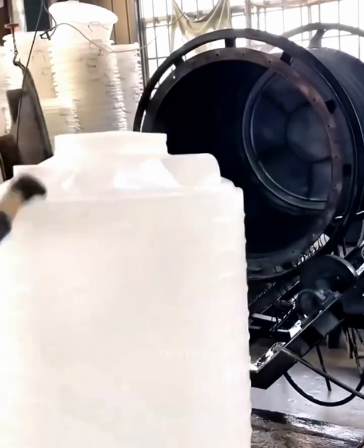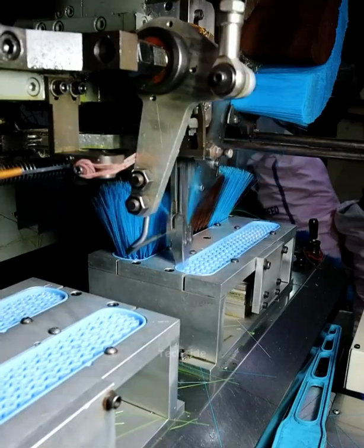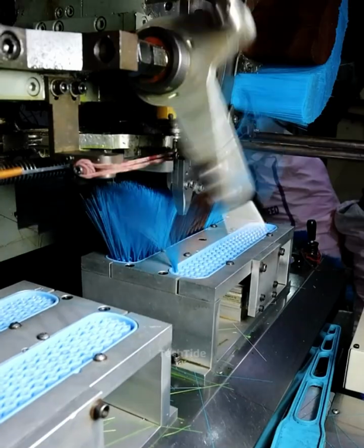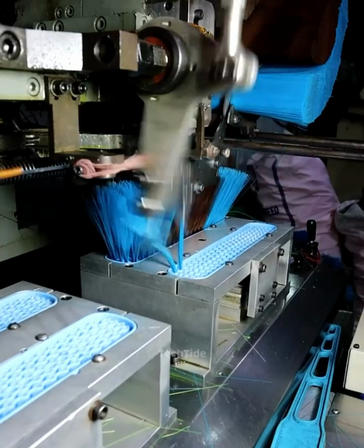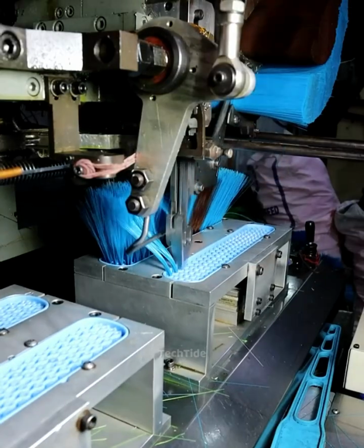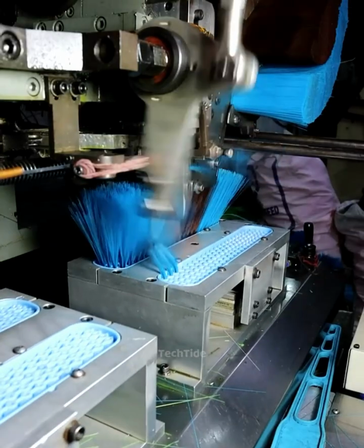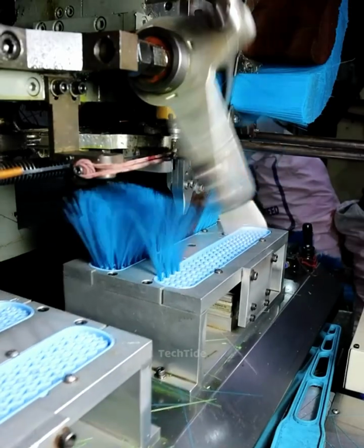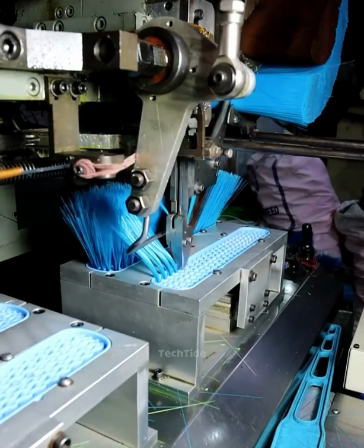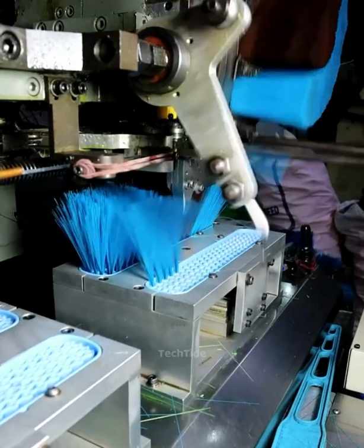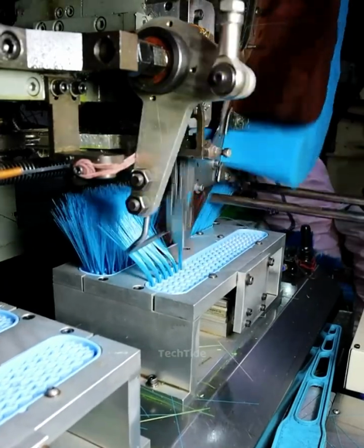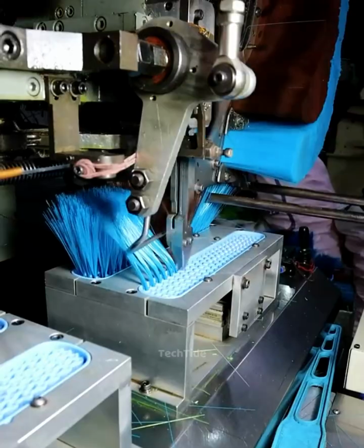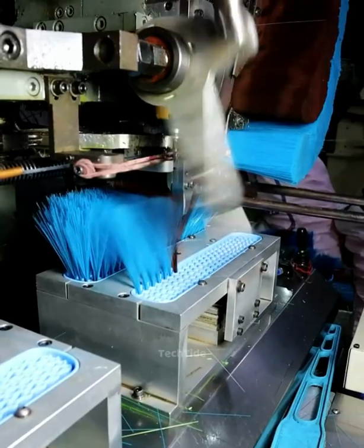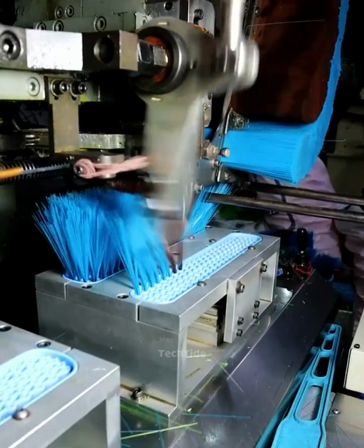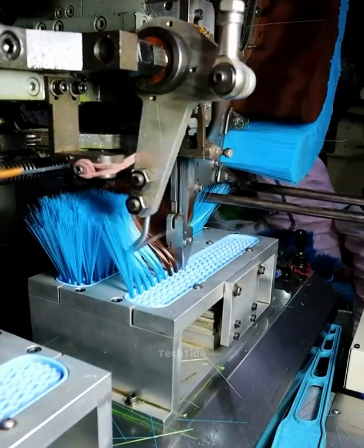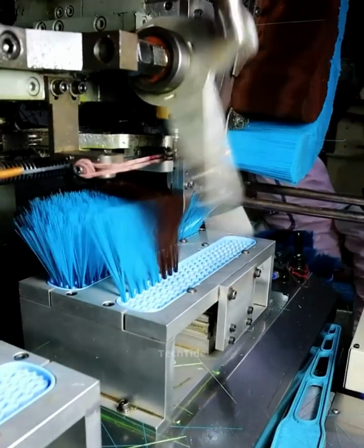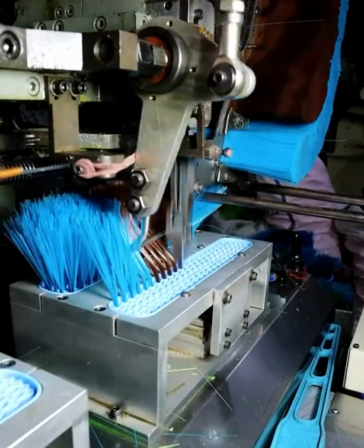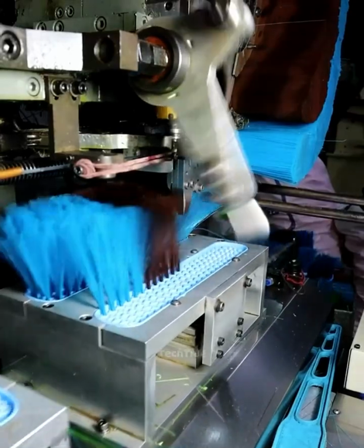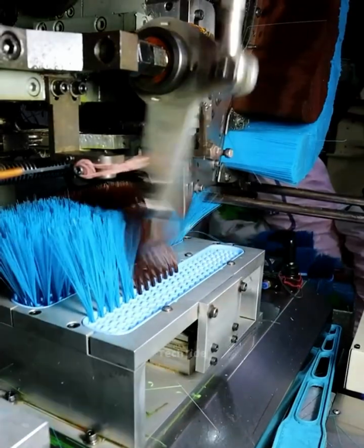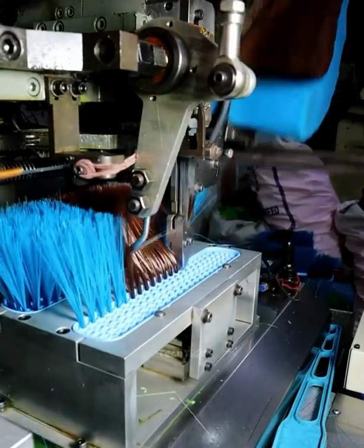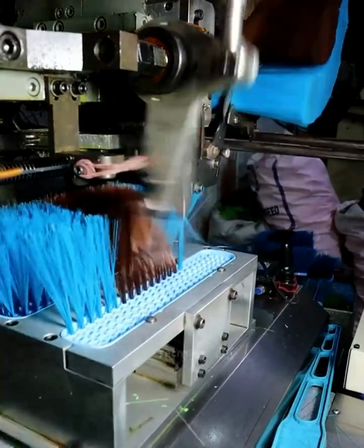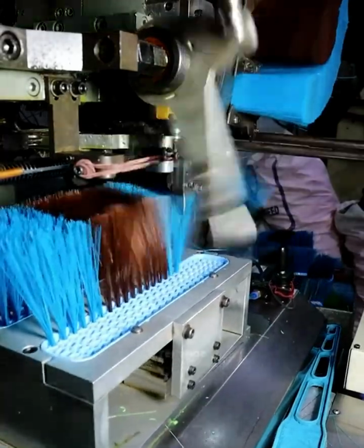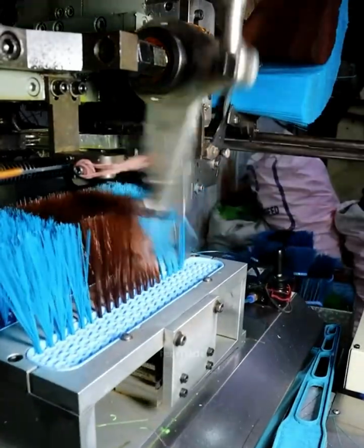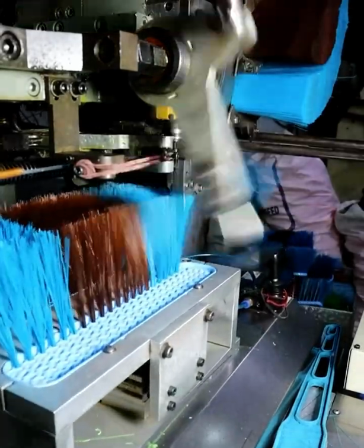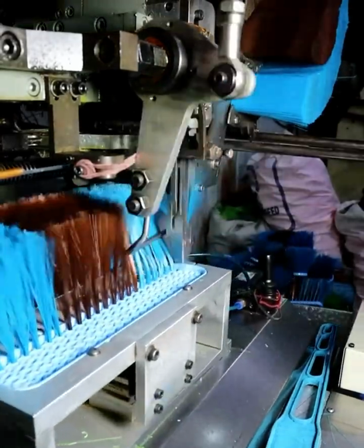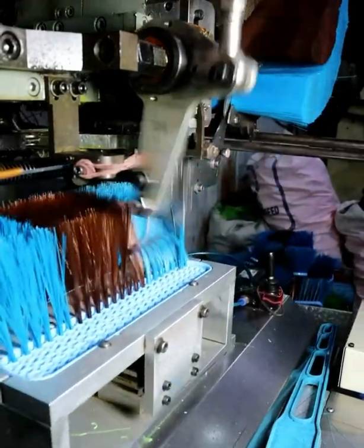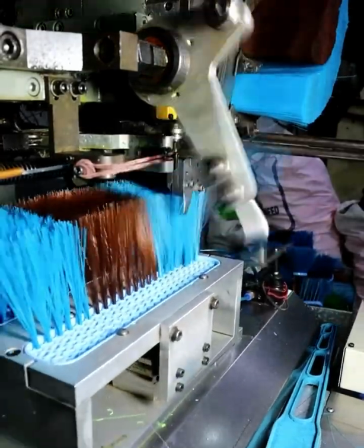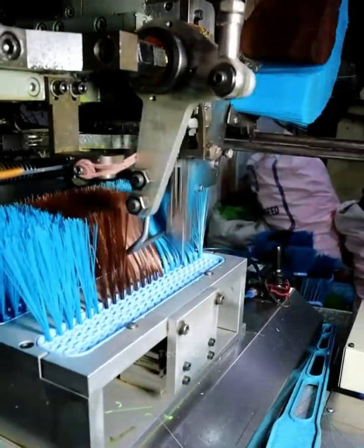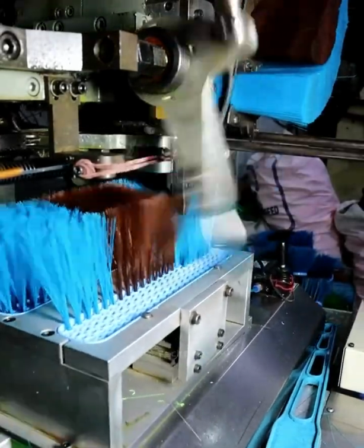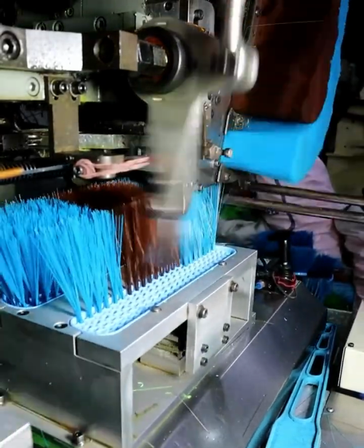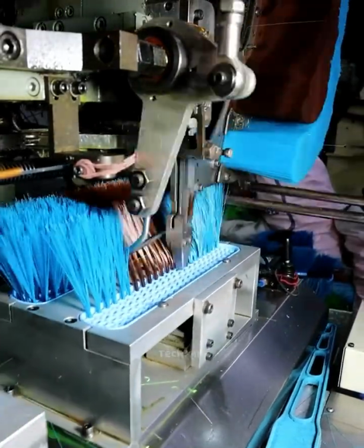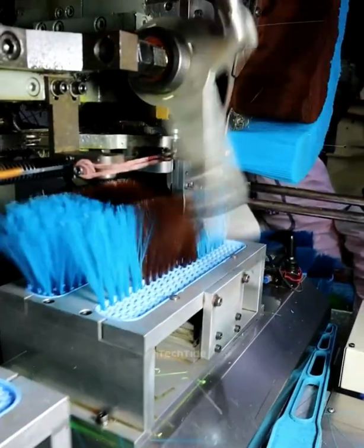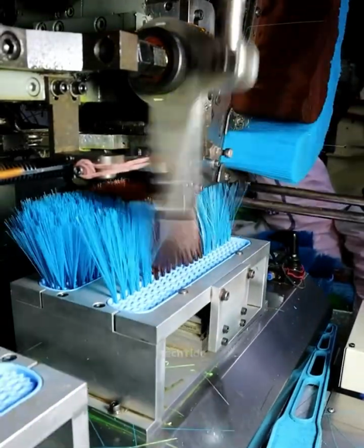What's impossible by hand, machines do in seconds. That's the real magic of technology.